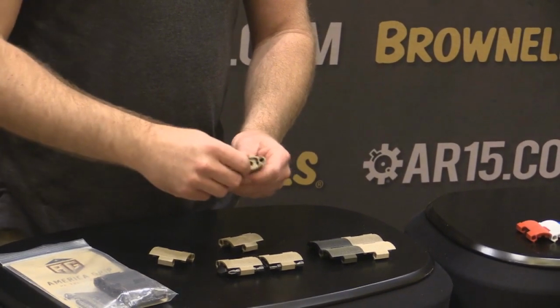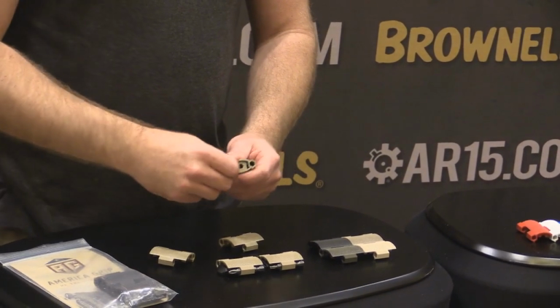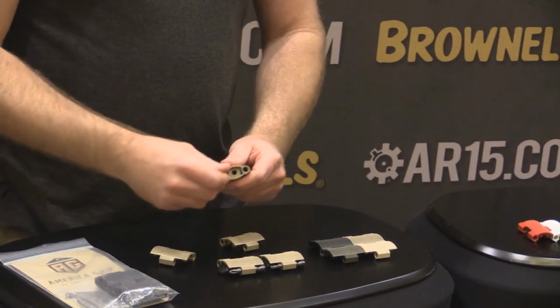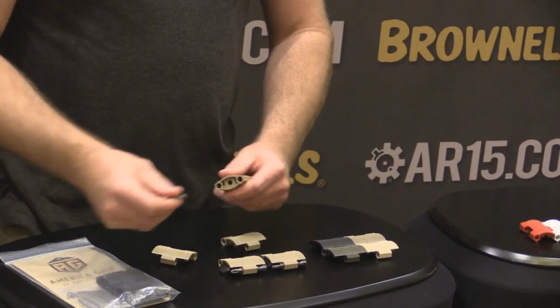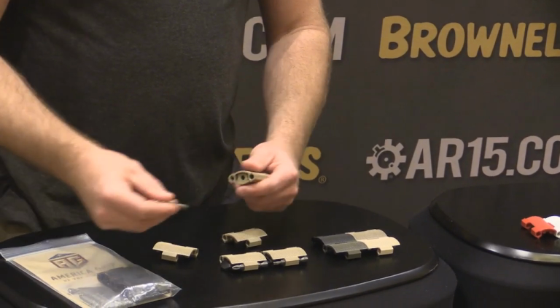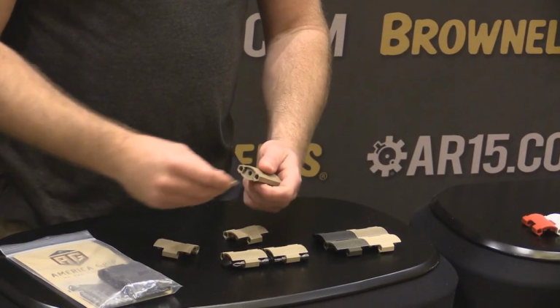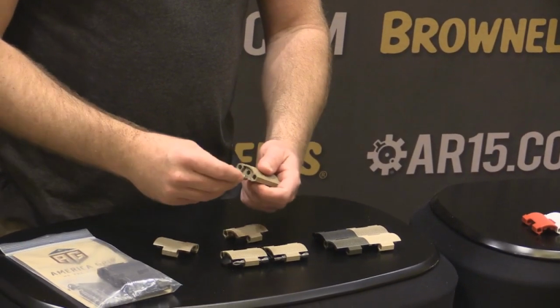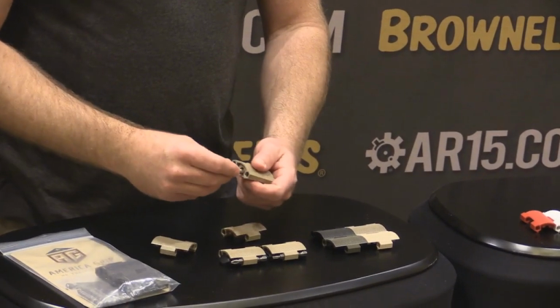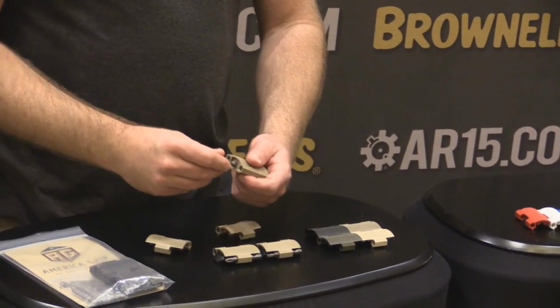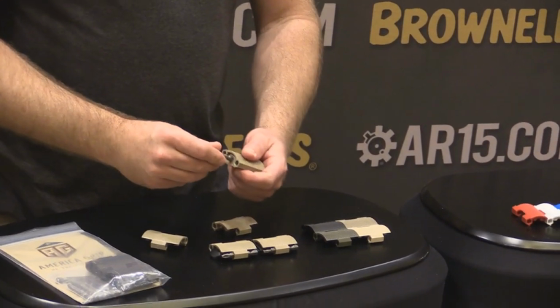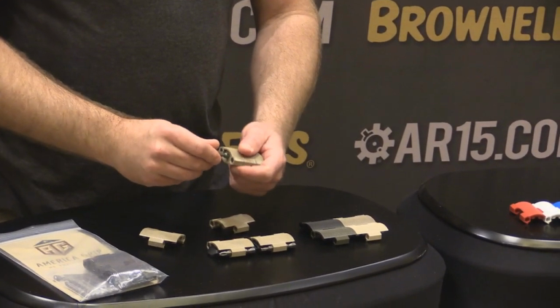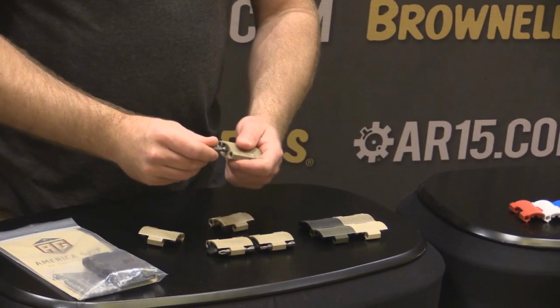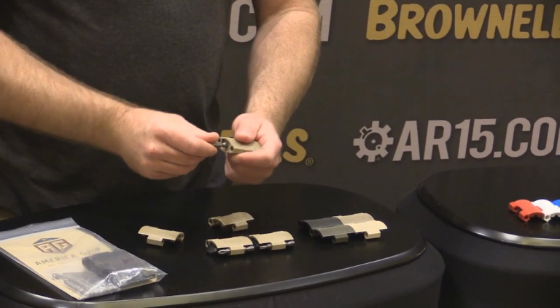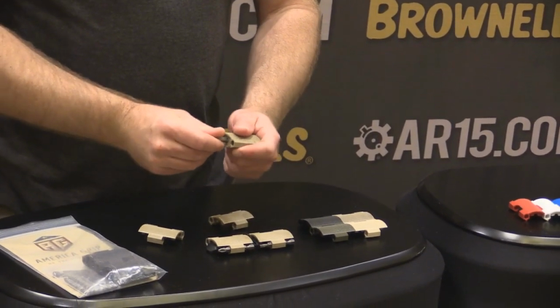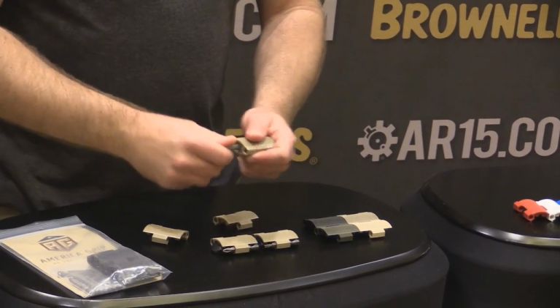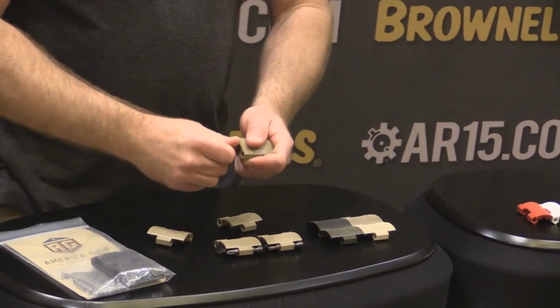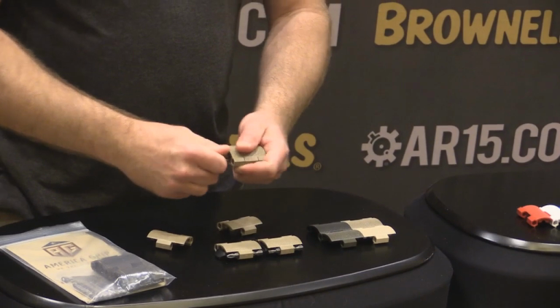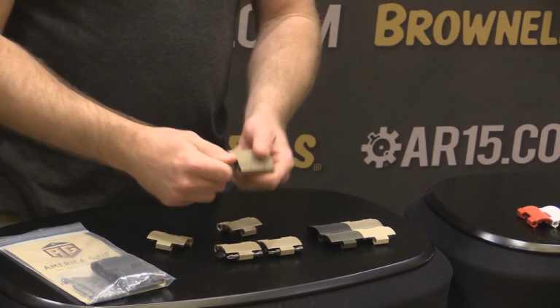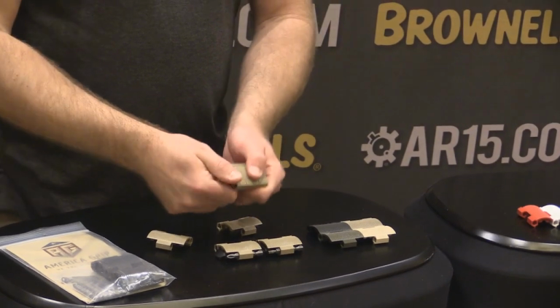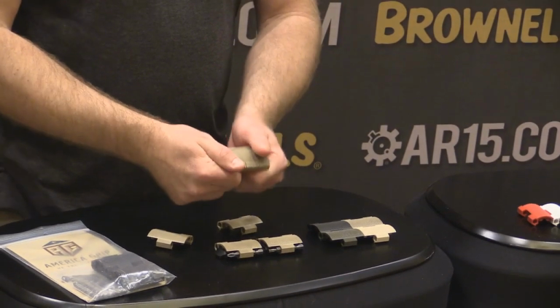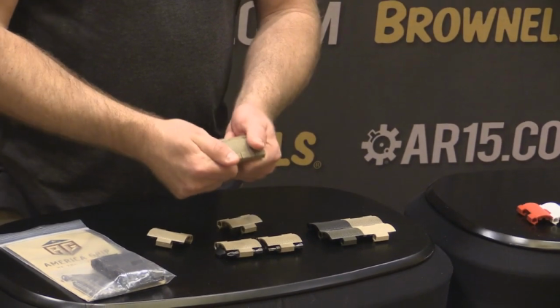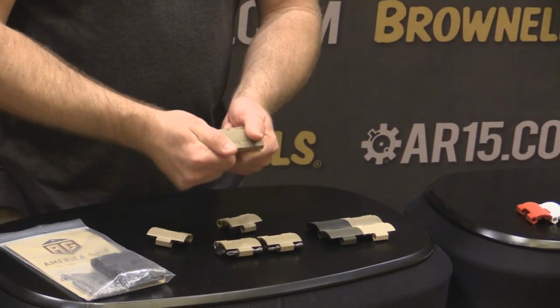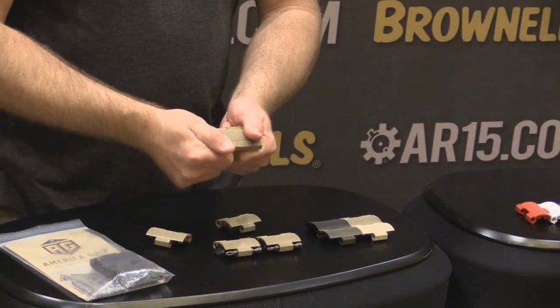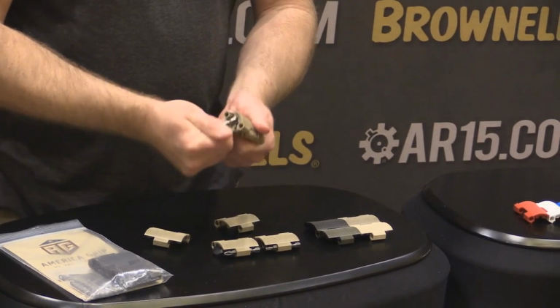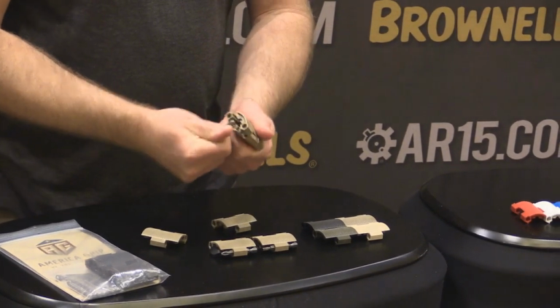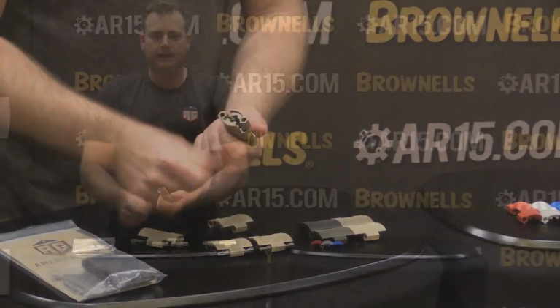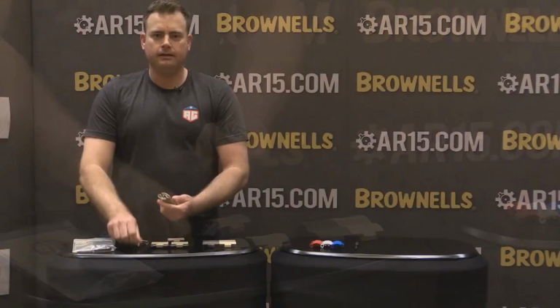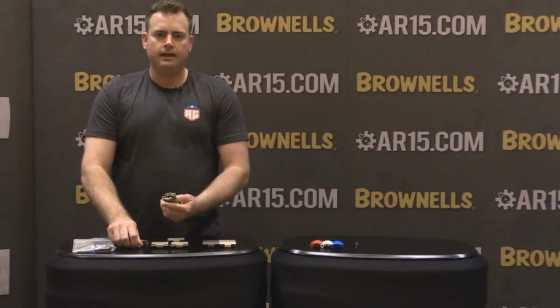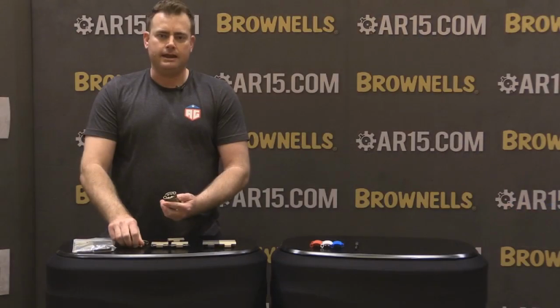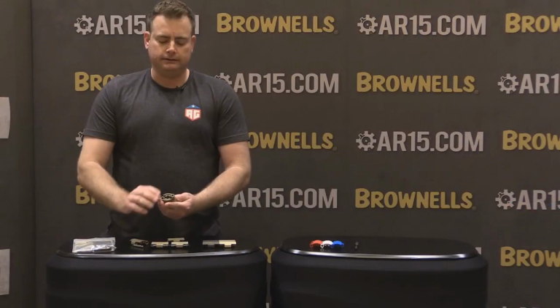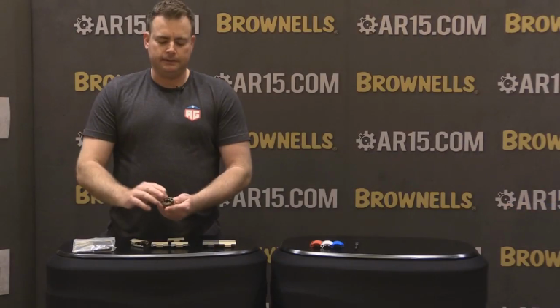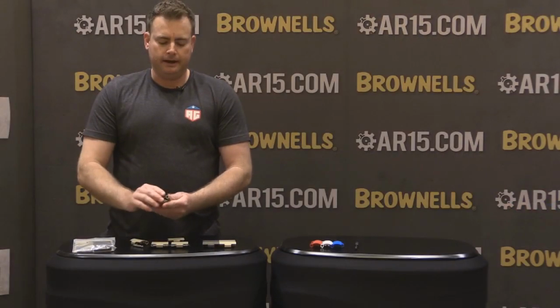Now if it's cold out and you're having trouble getting the grip set apart, just put the bit in the middle, simply press down and it'll separate.